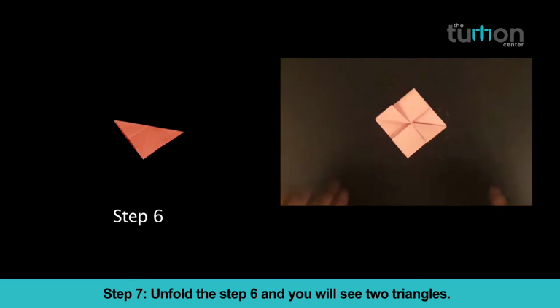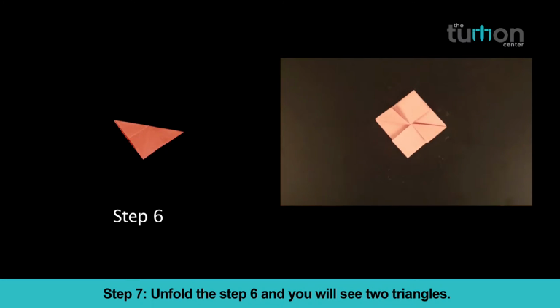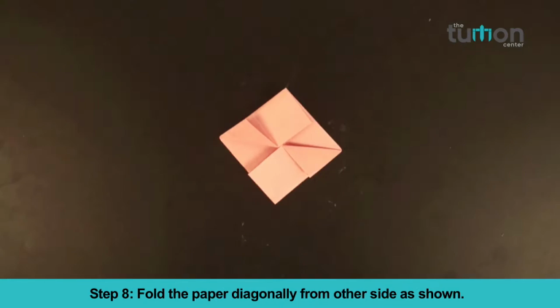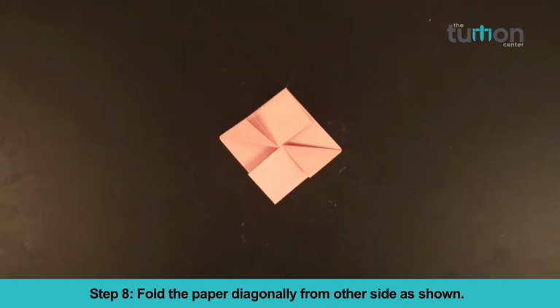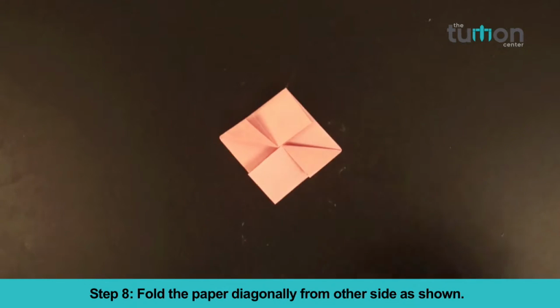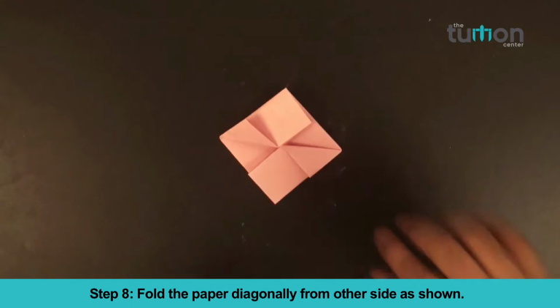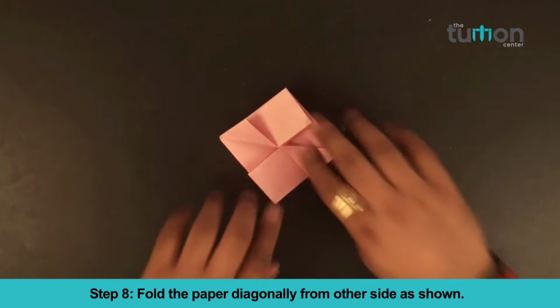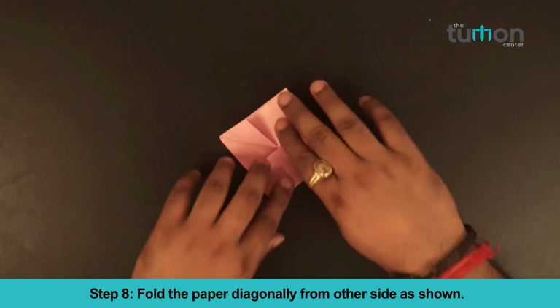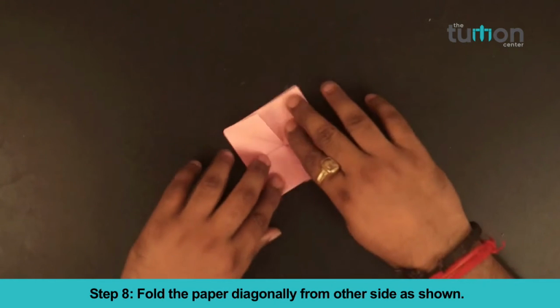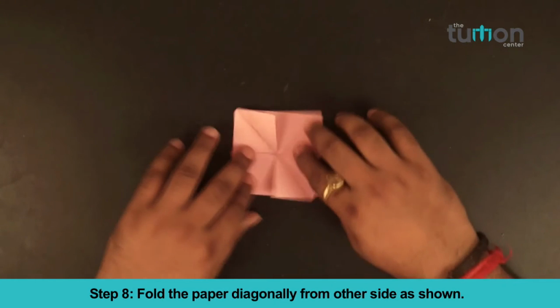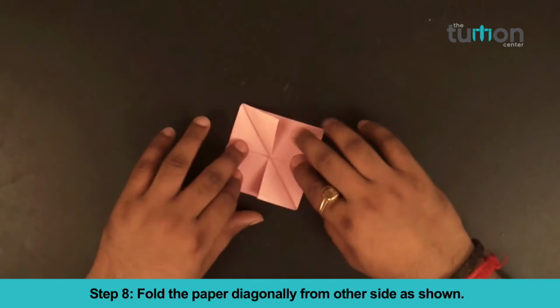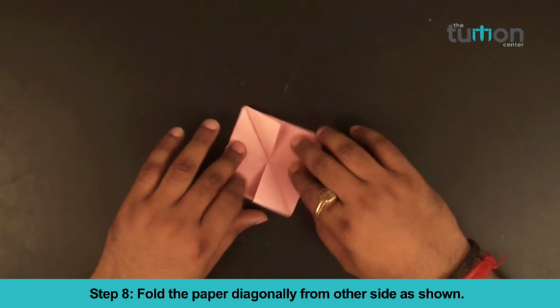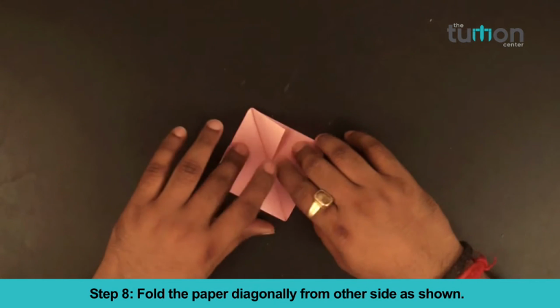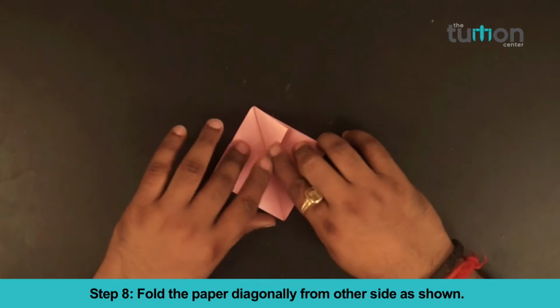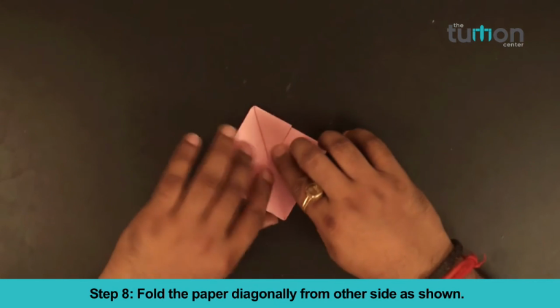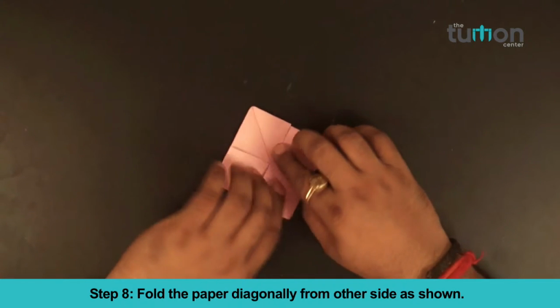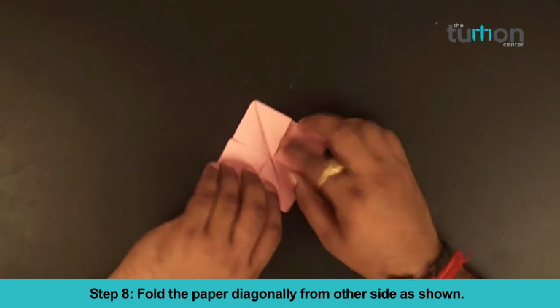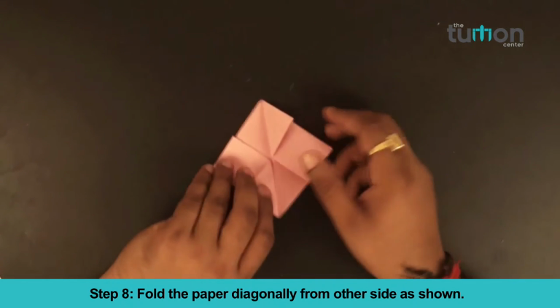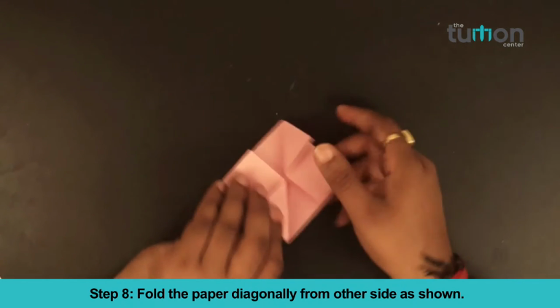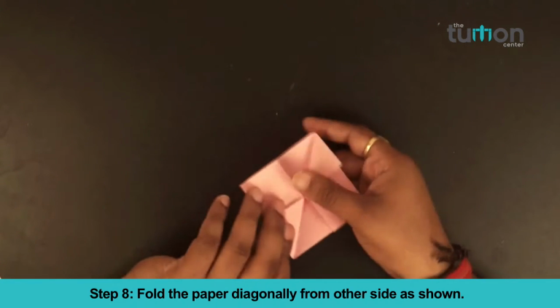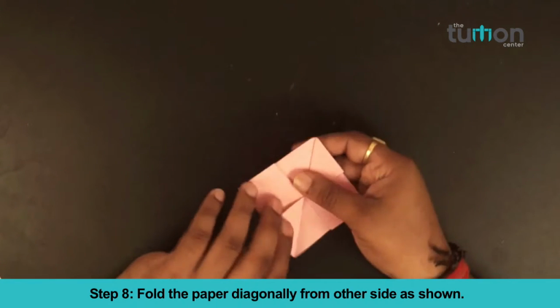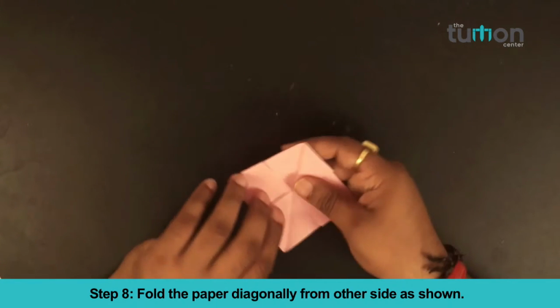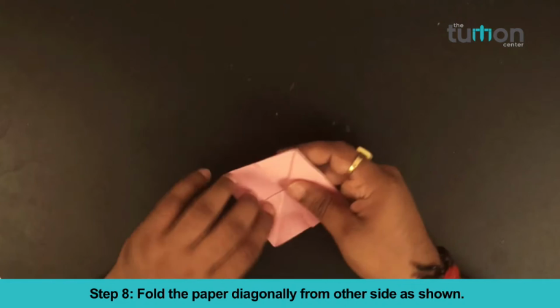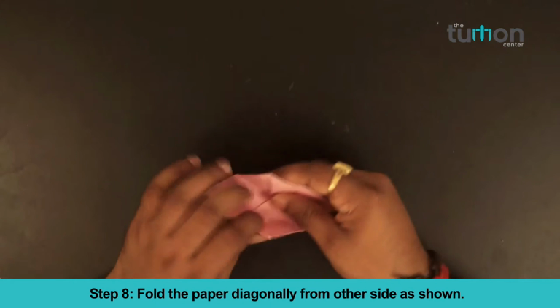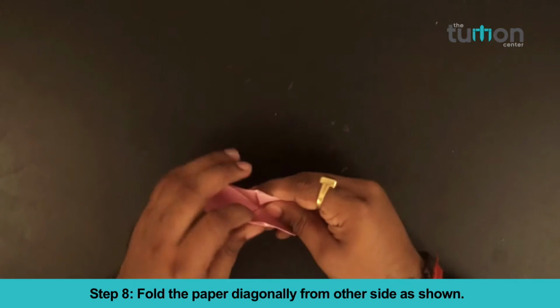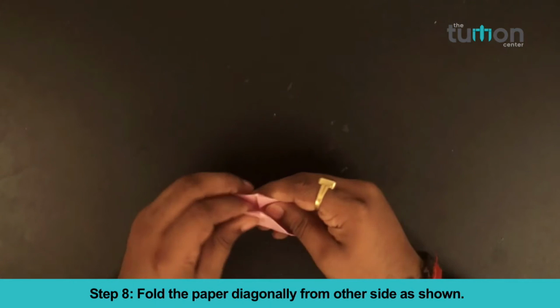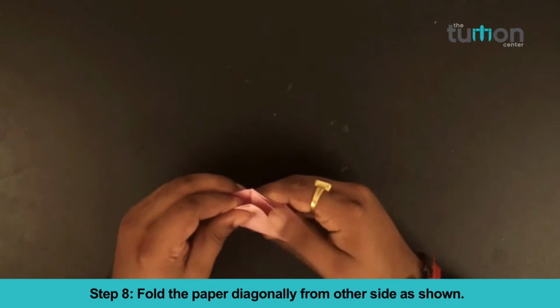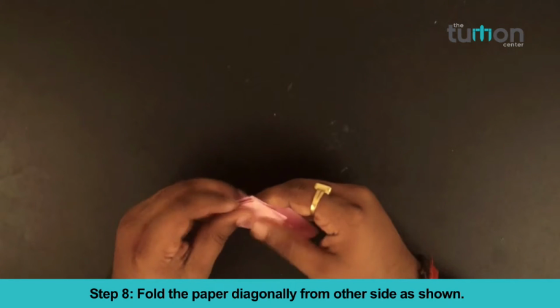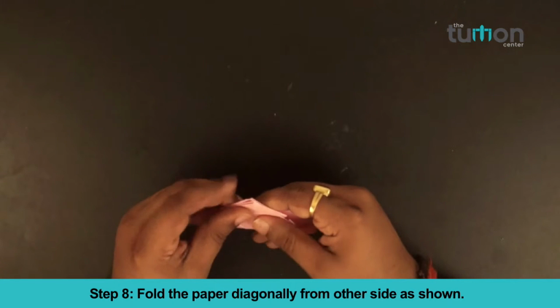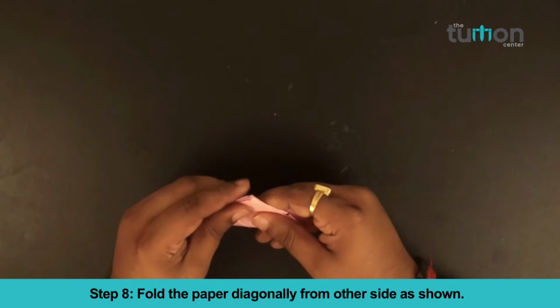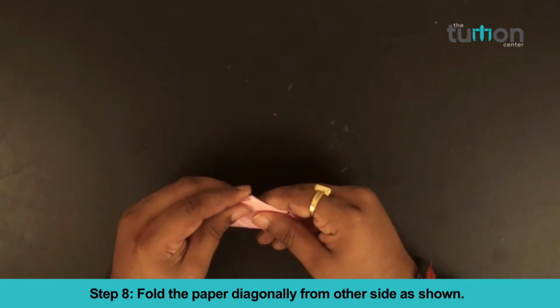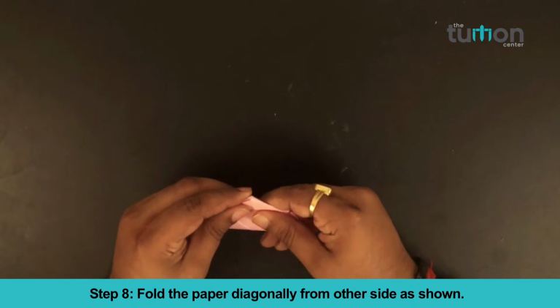Step 8. Fold the paper diagonally from the other side as shown.